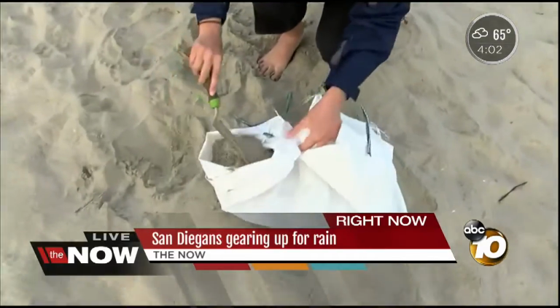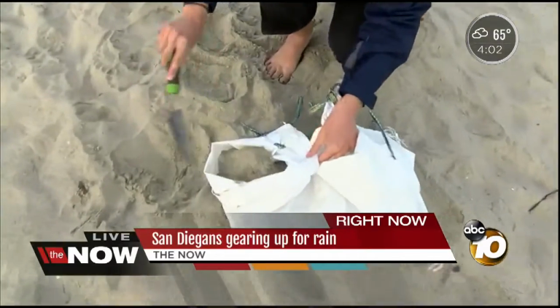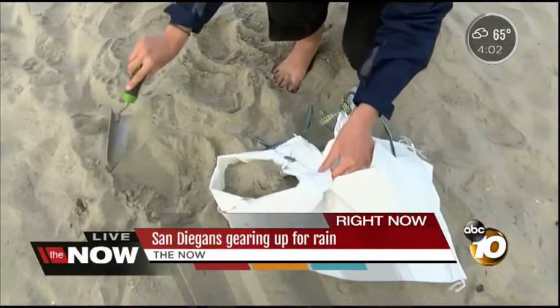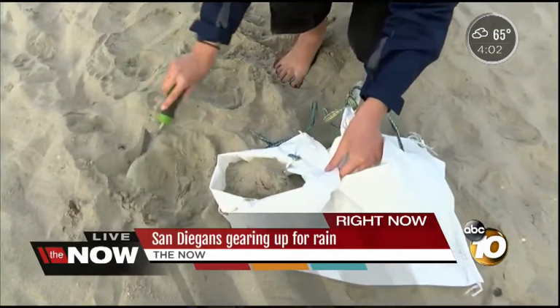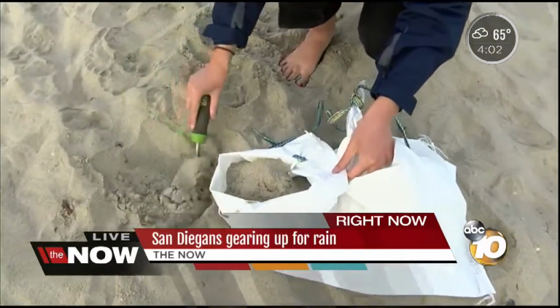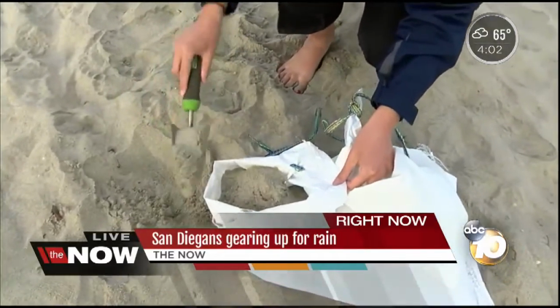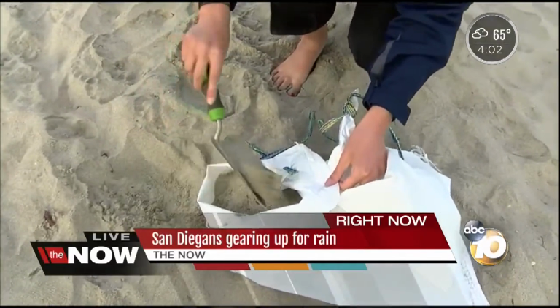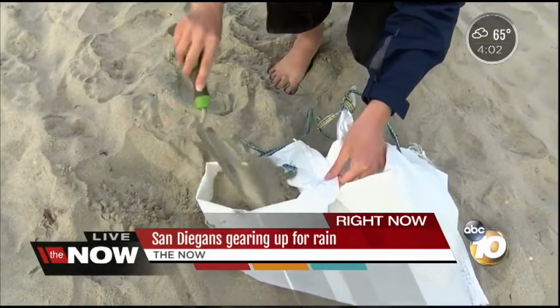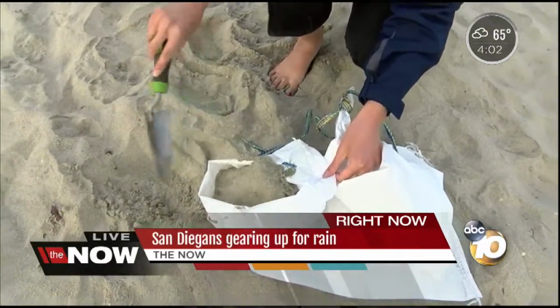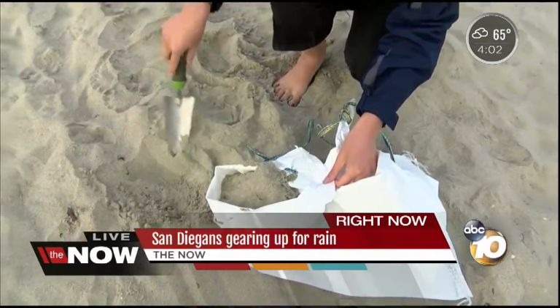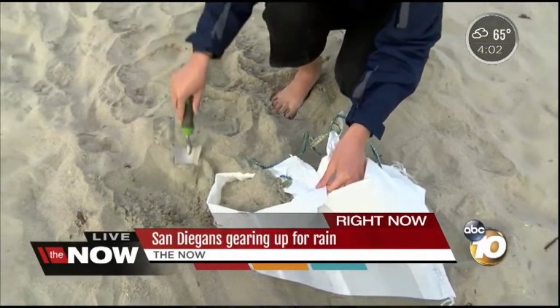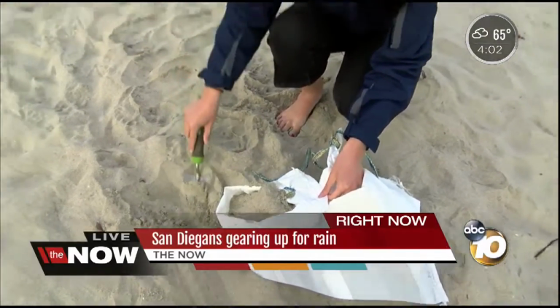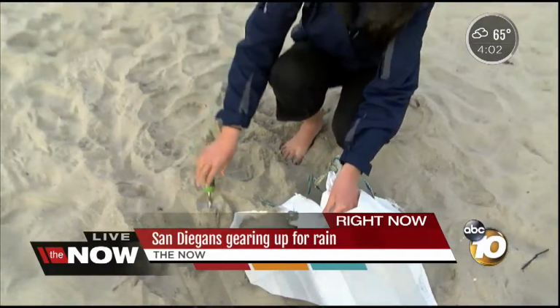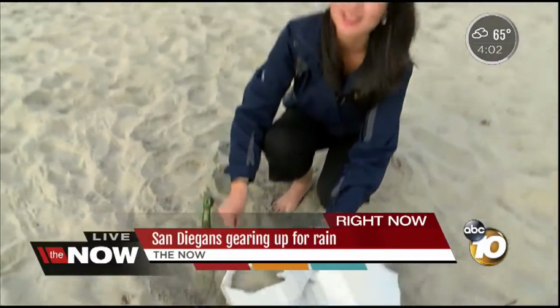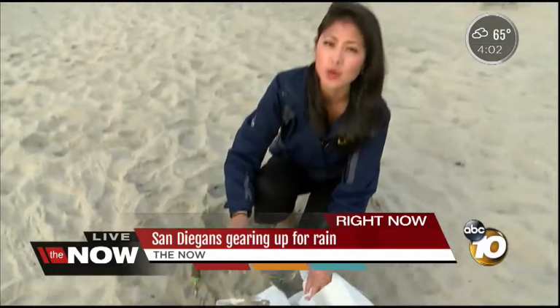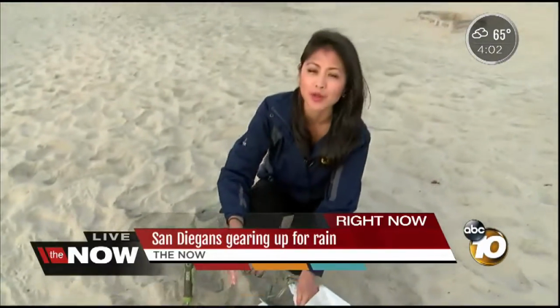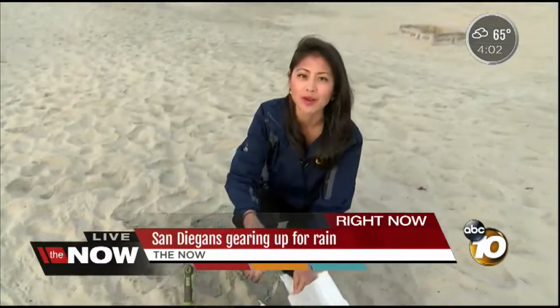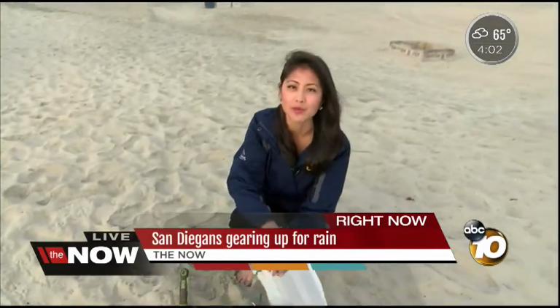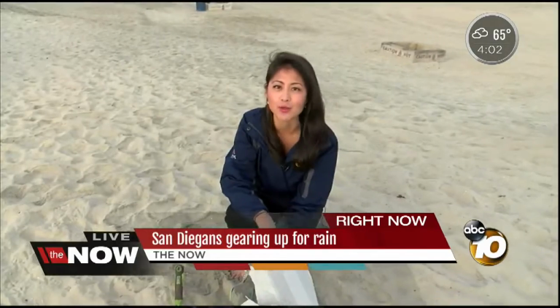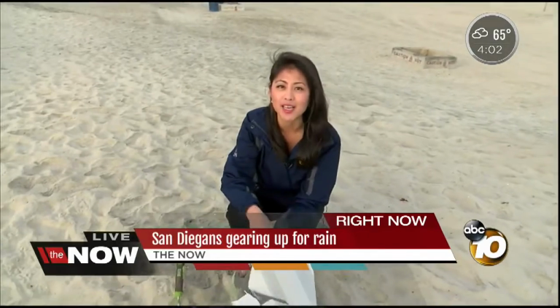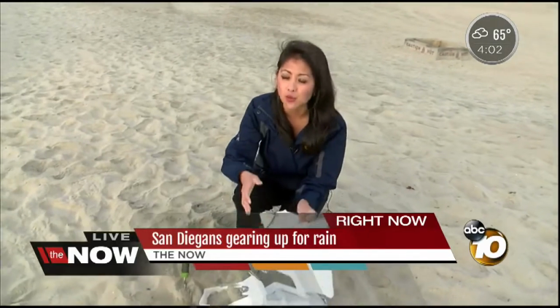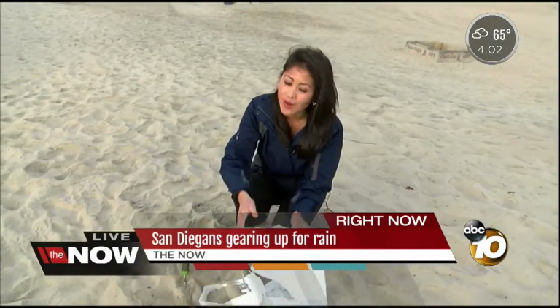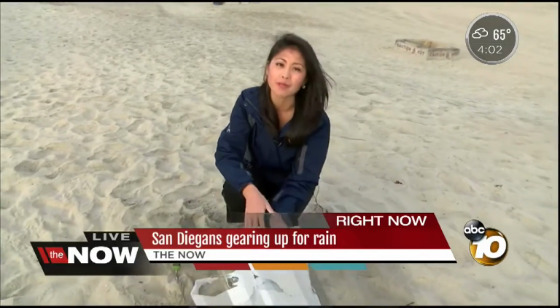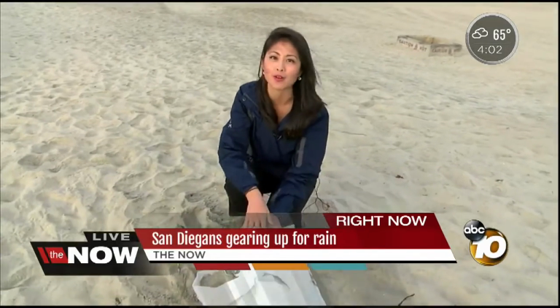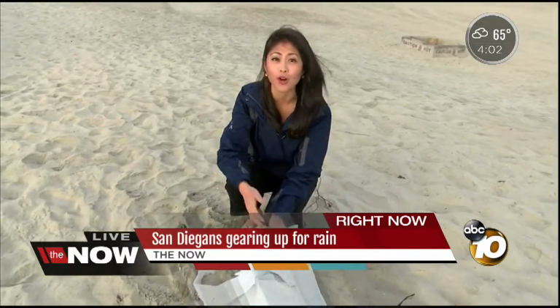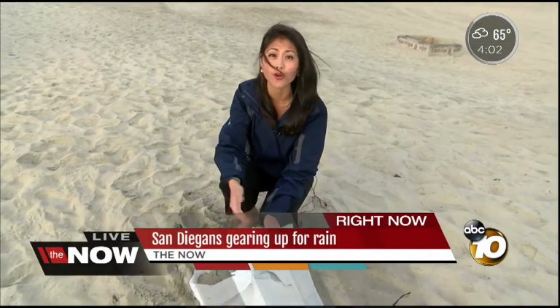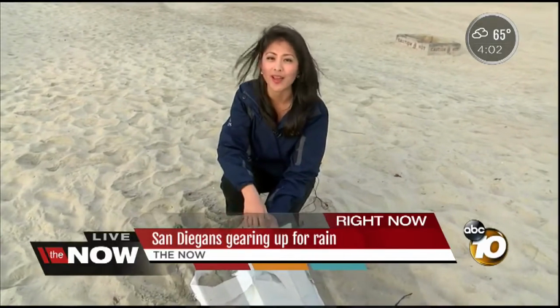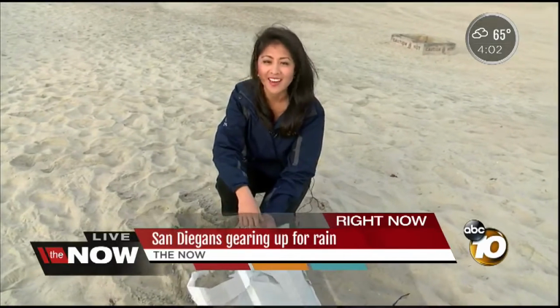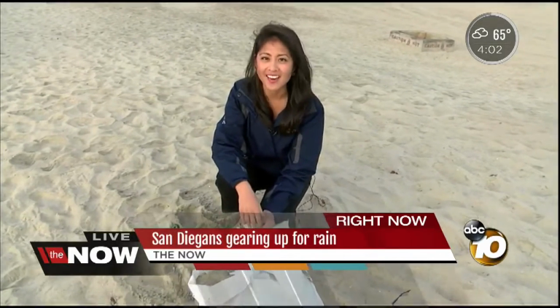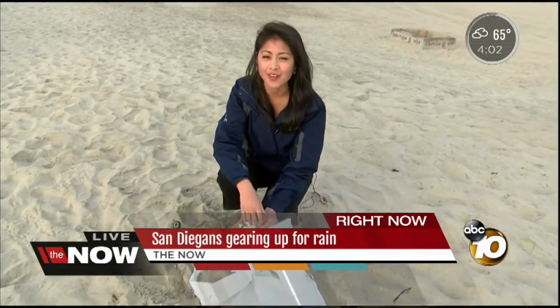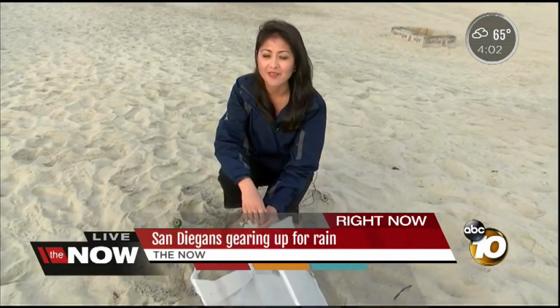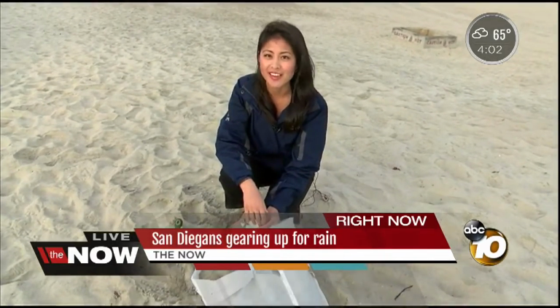Now this is one way of prepping for the rain, or you can be like this woman you're about to meet, who says rain barrels are her way of getting ready.